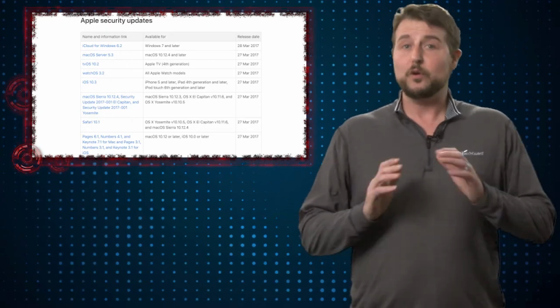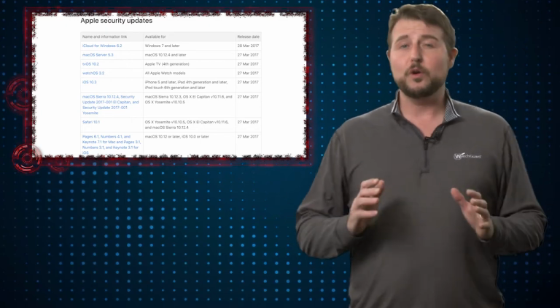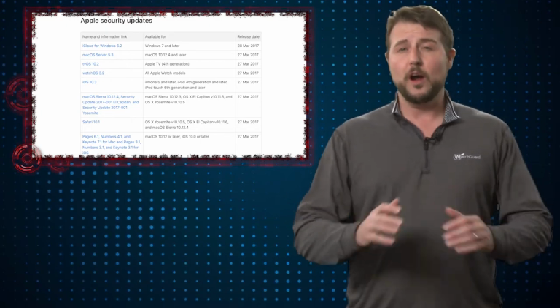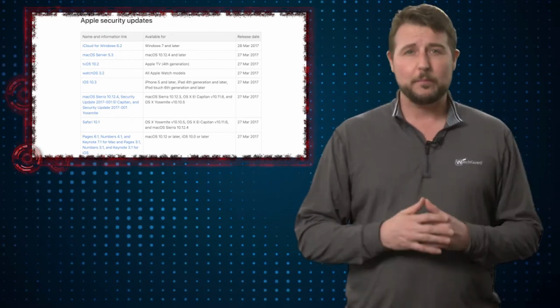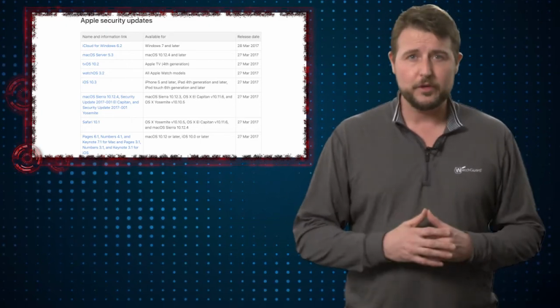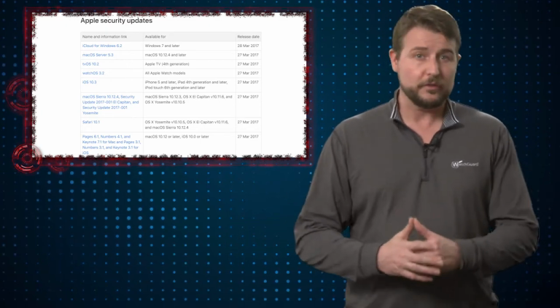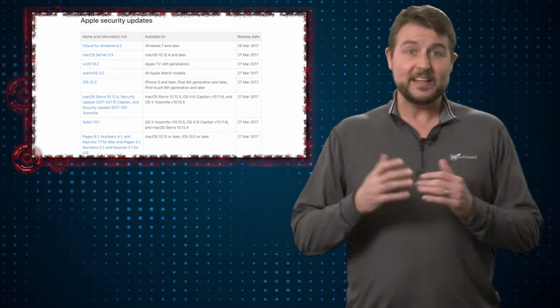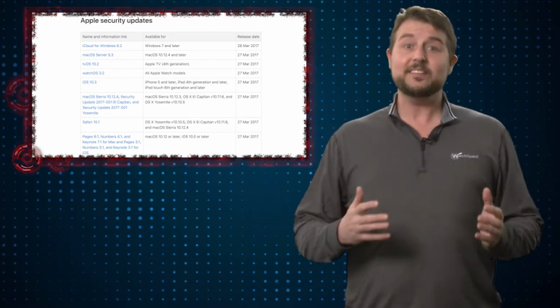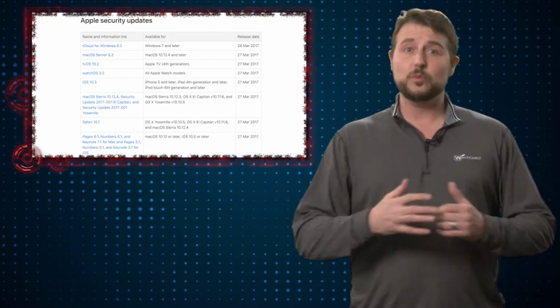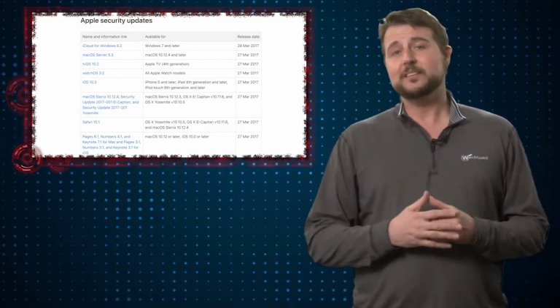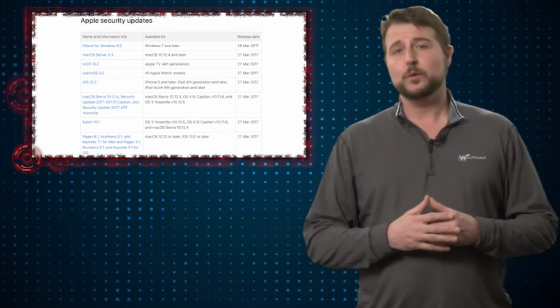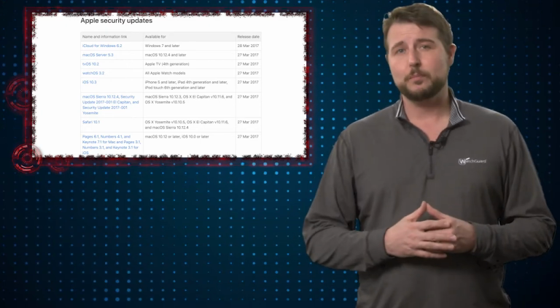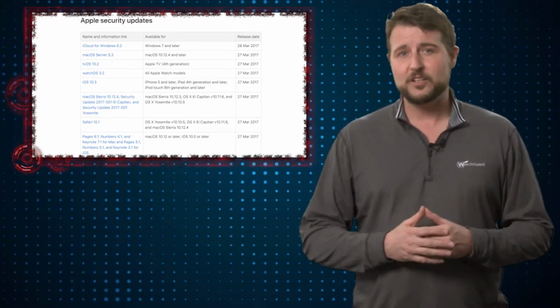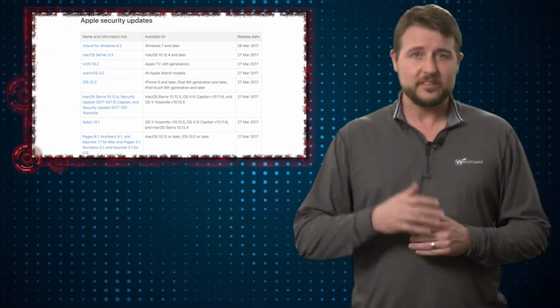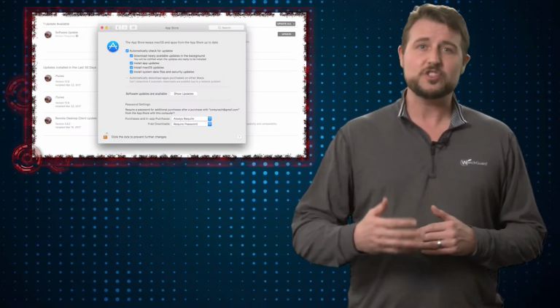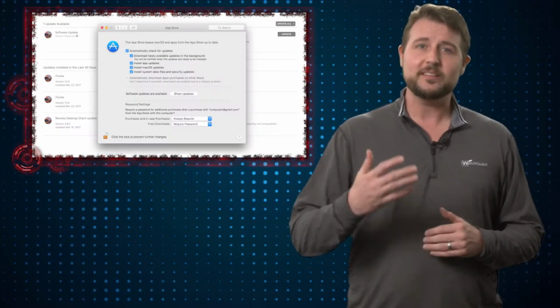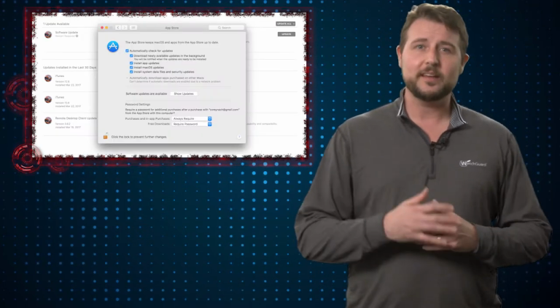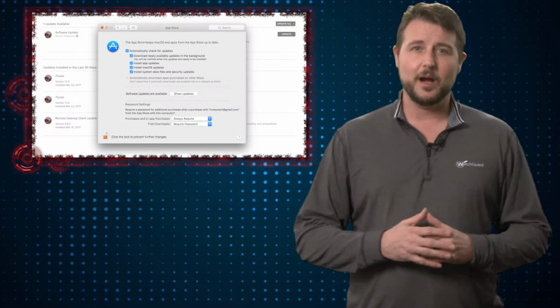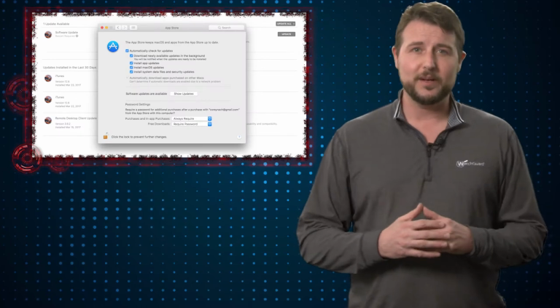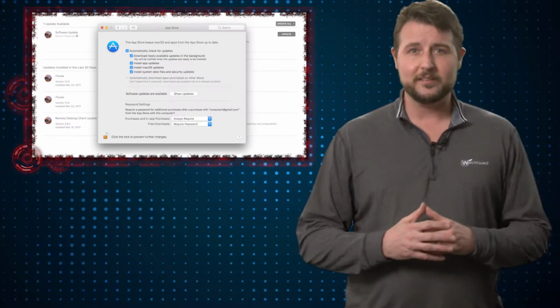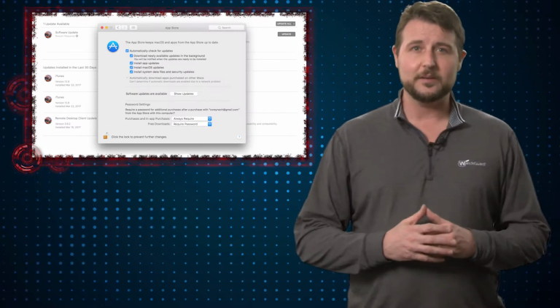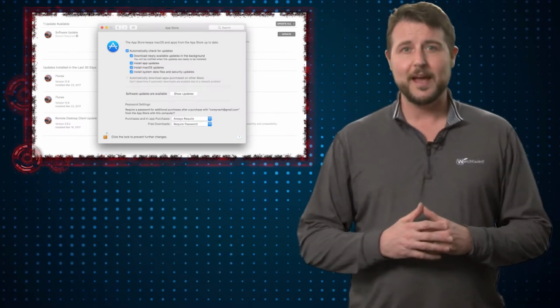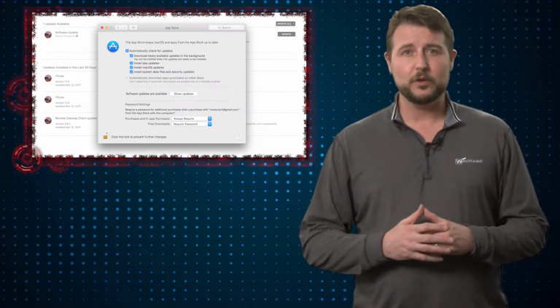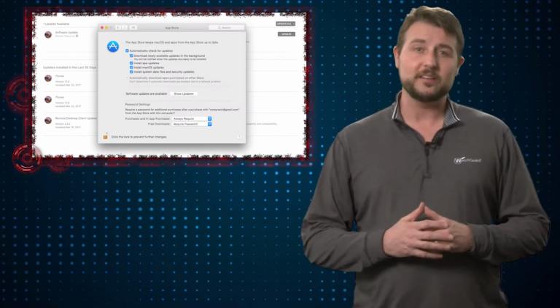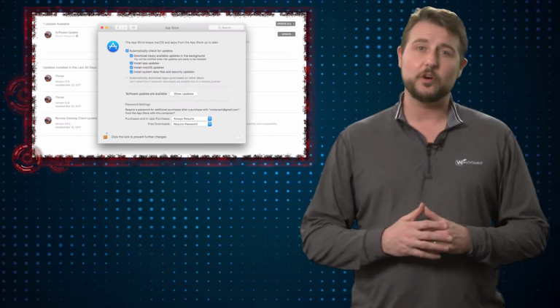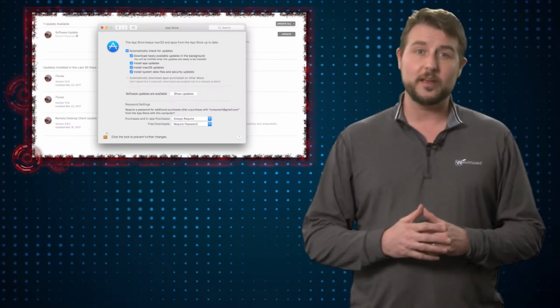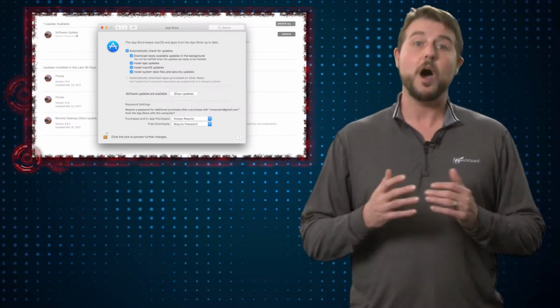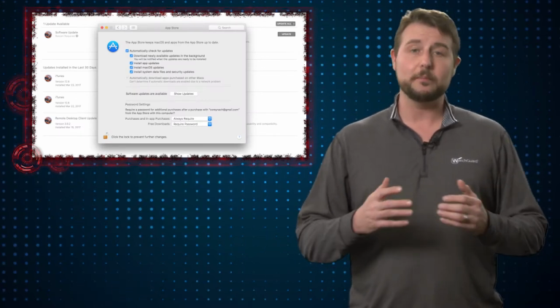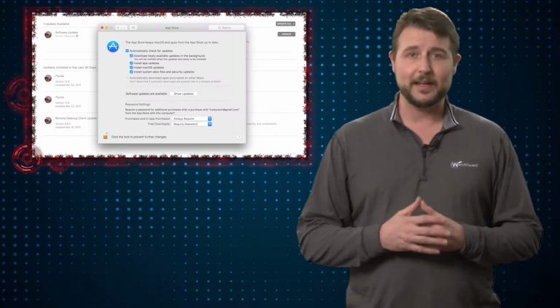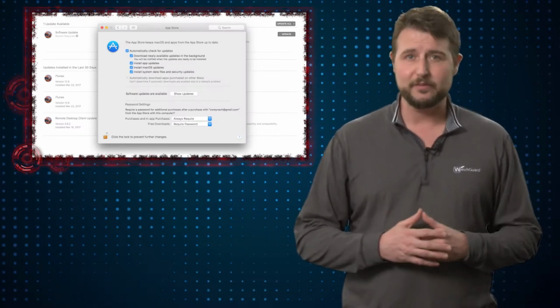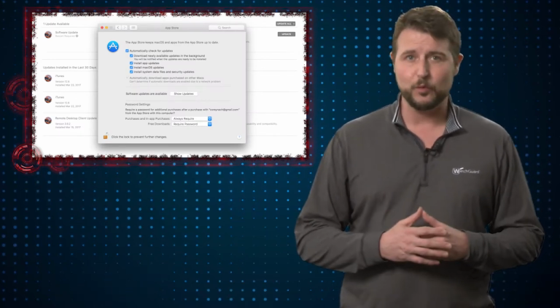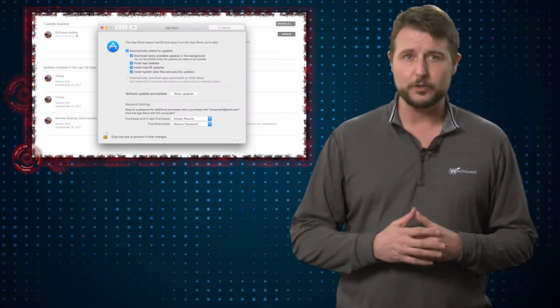So if you are an Apple user, the easiest way to deal with patches is just to let the operating system download and install them automatically for you.